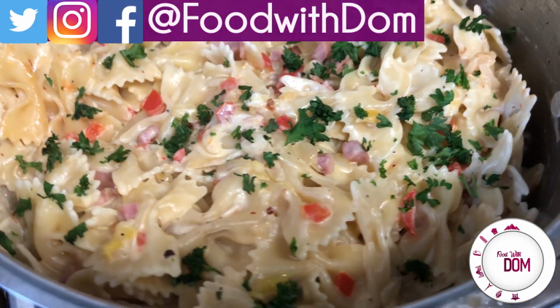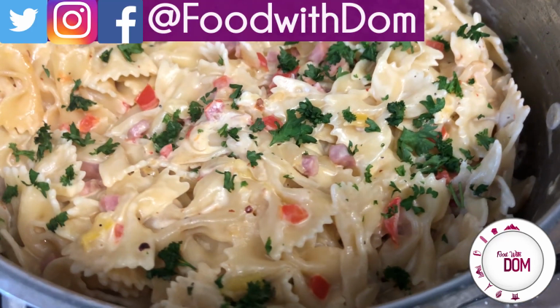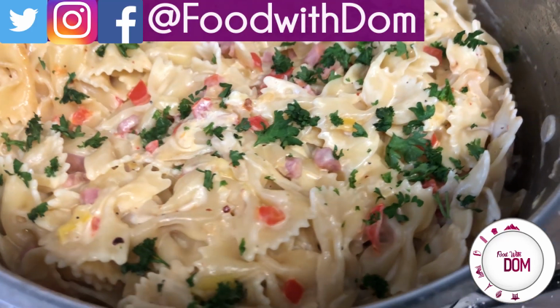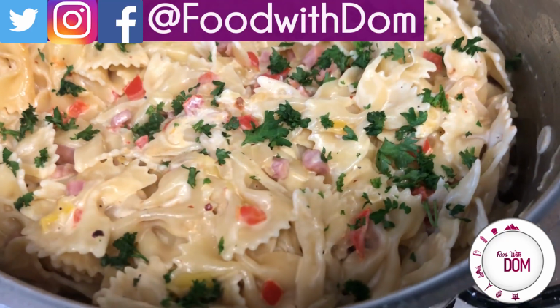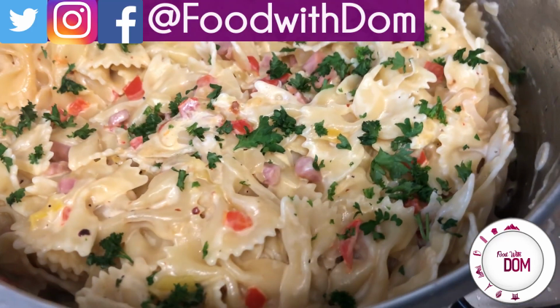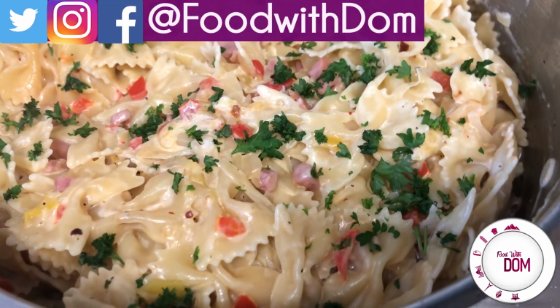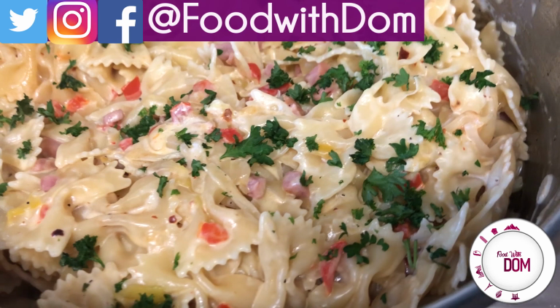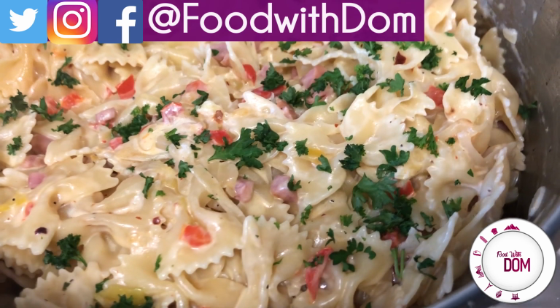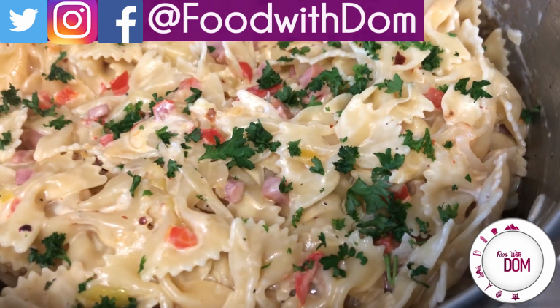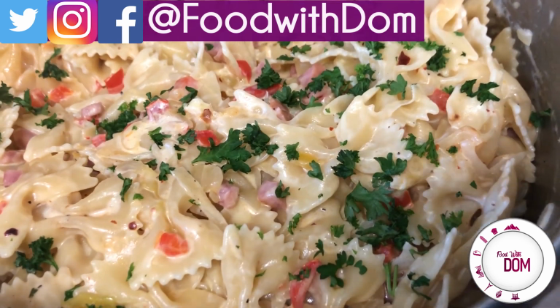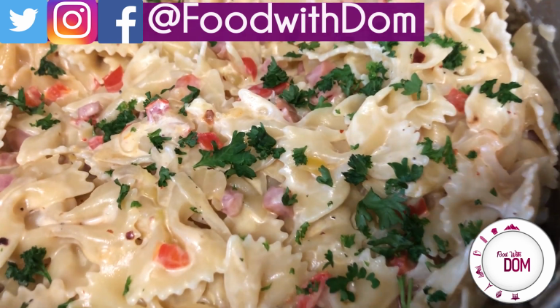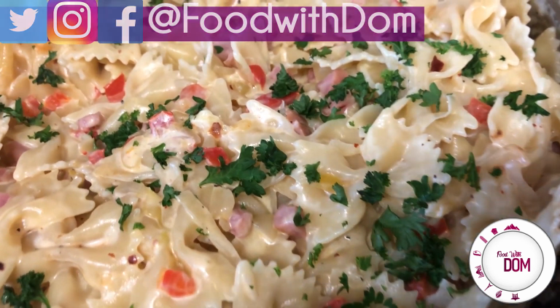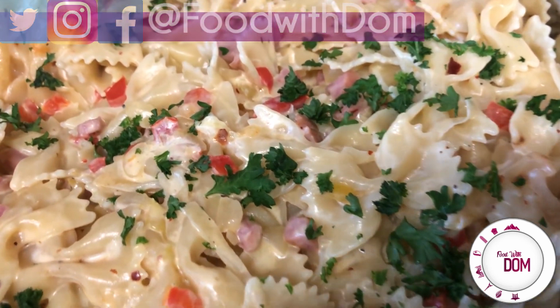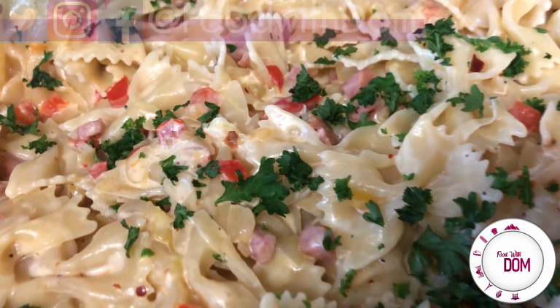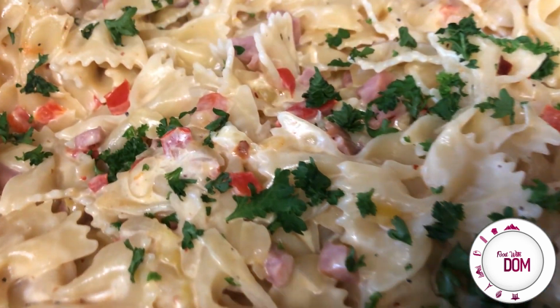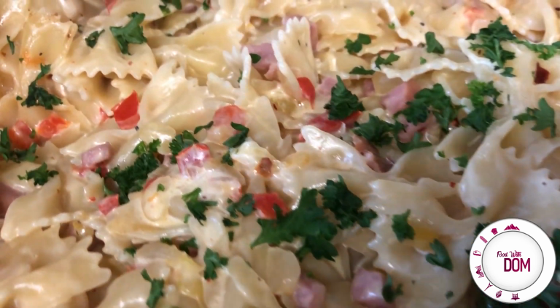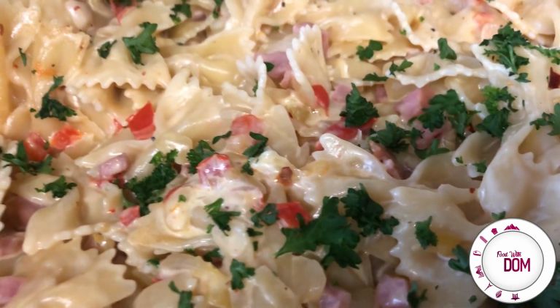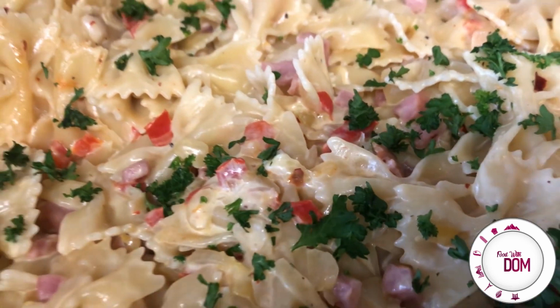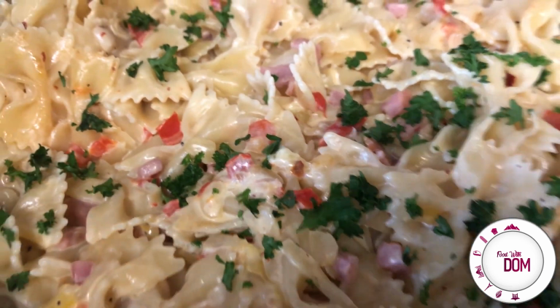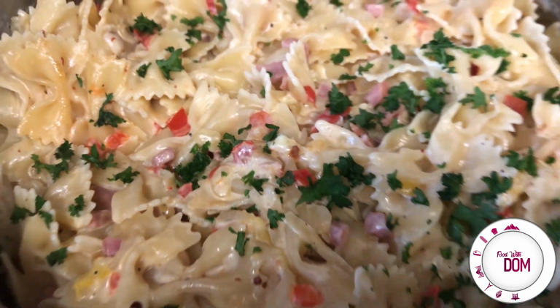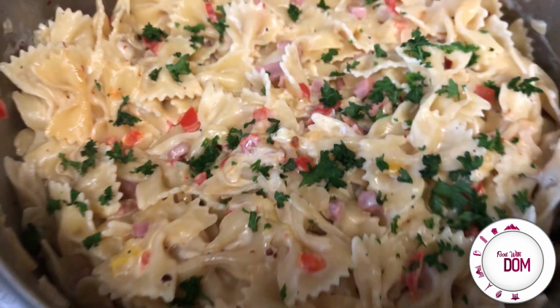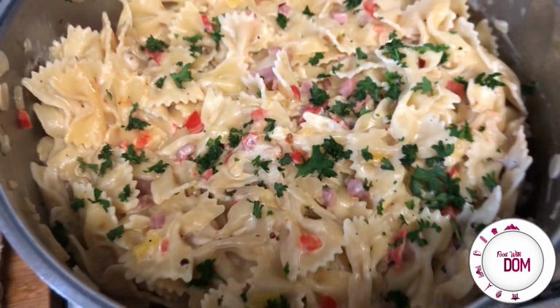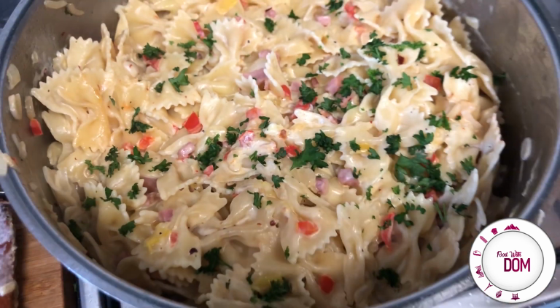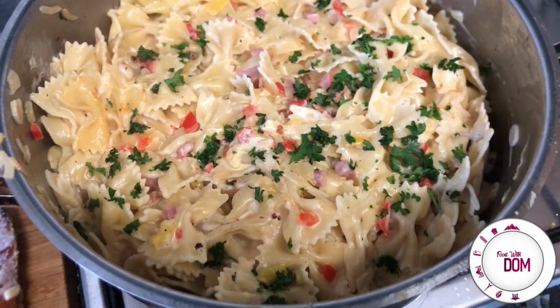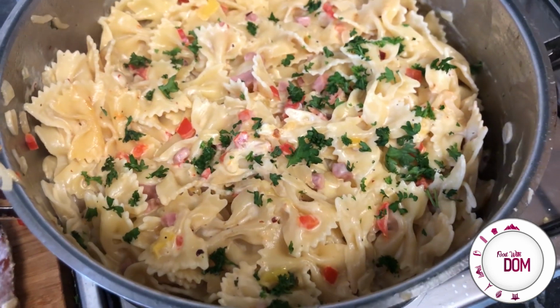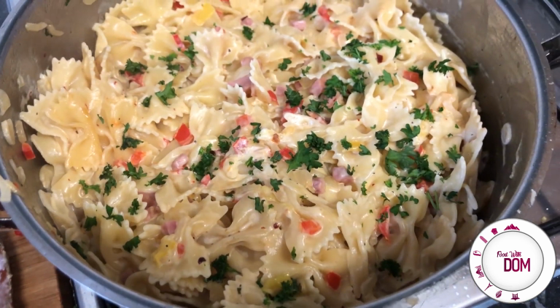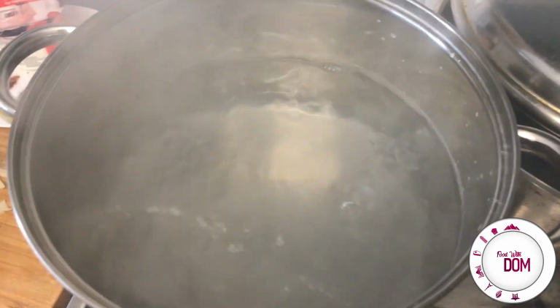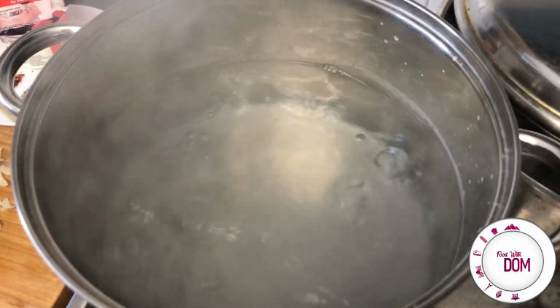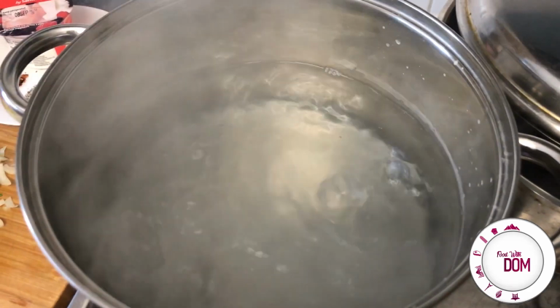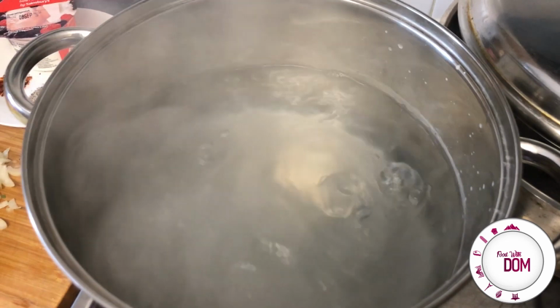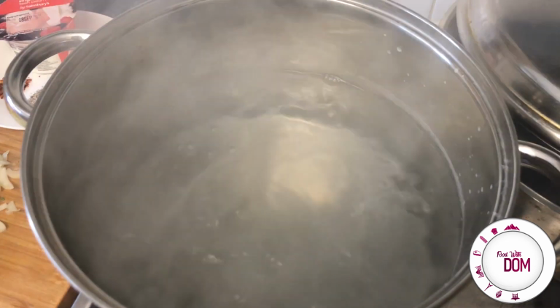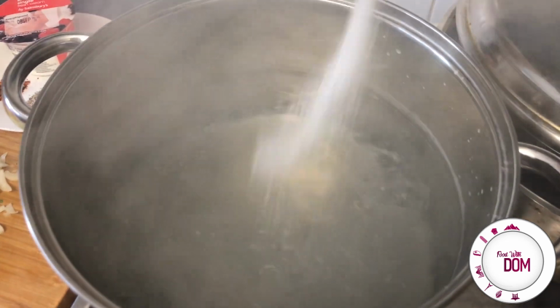It's using leftover vegetables in the fridge, some sausage — Polish sausage that I like to use sometimes. It's easy, so let's get in.